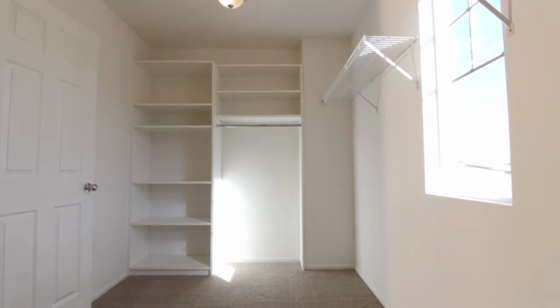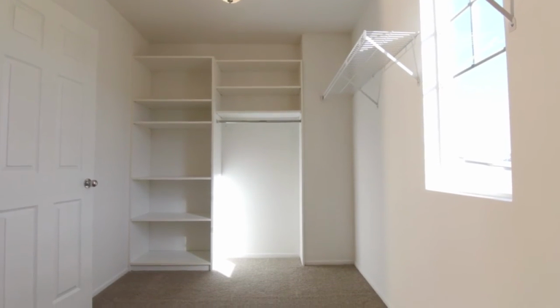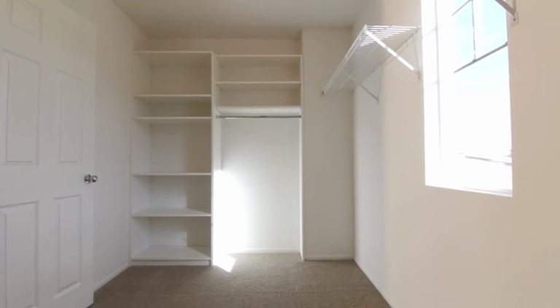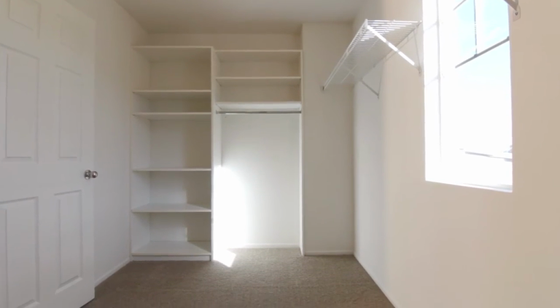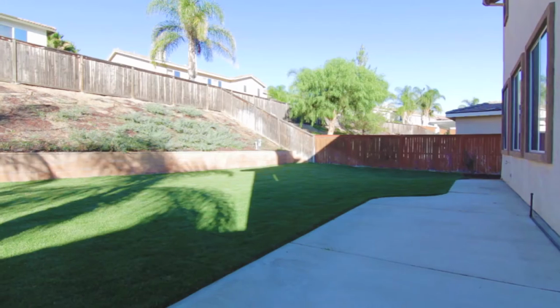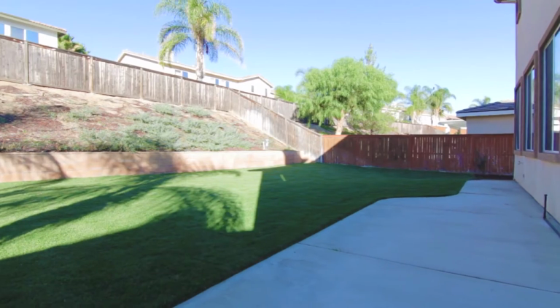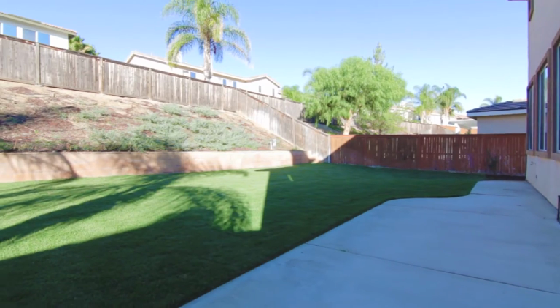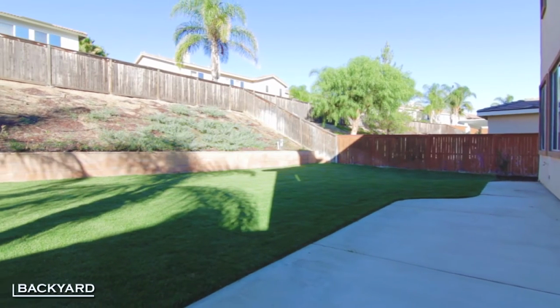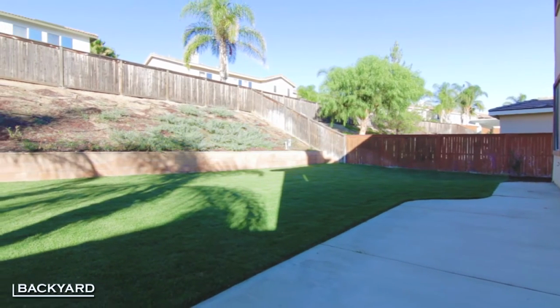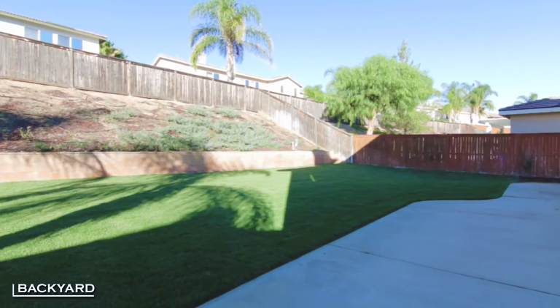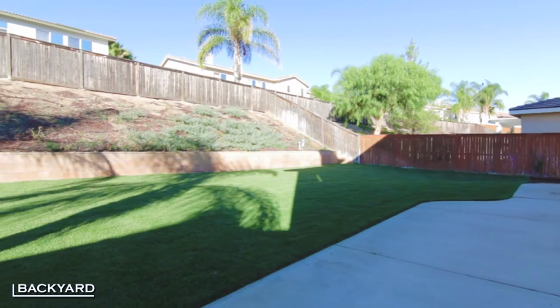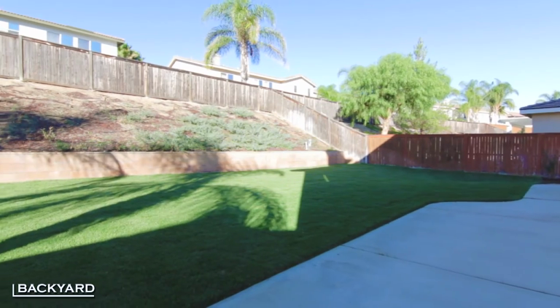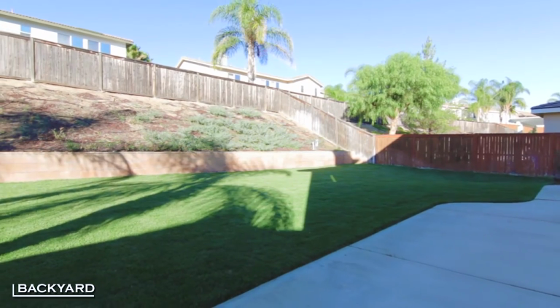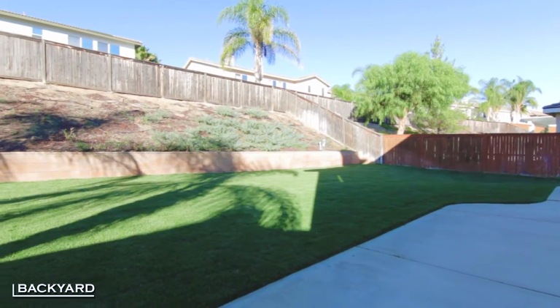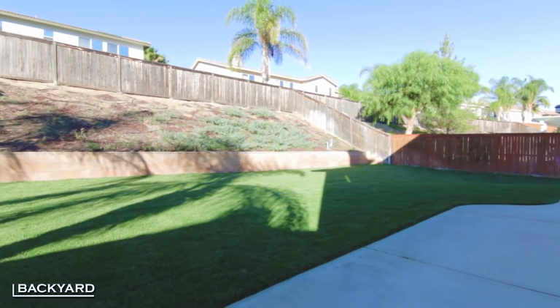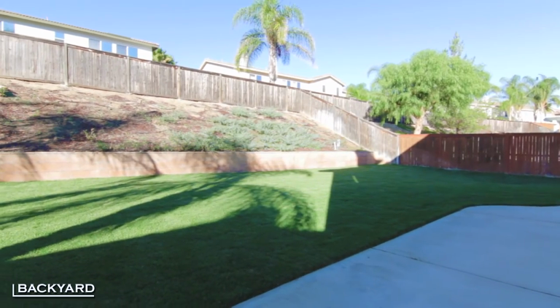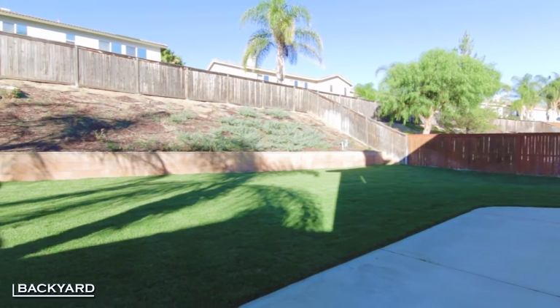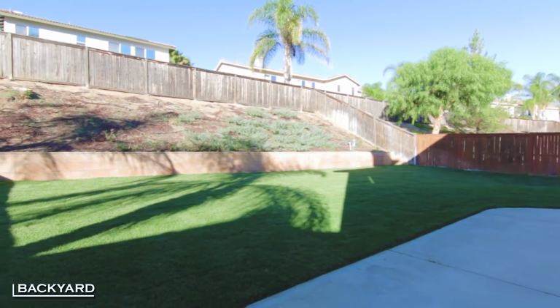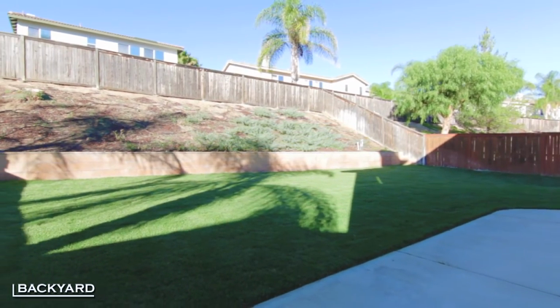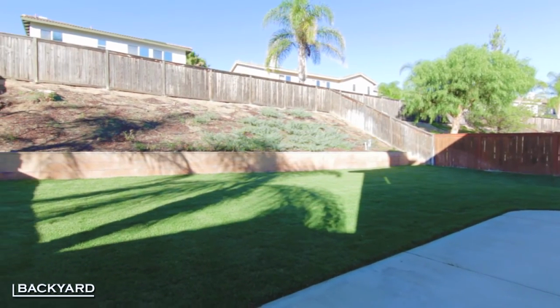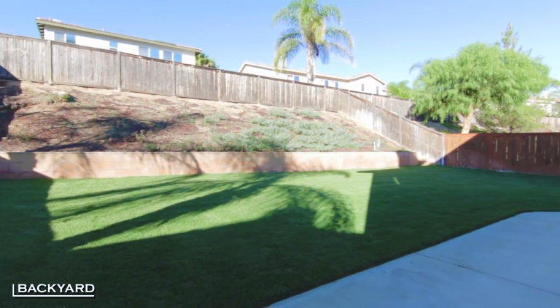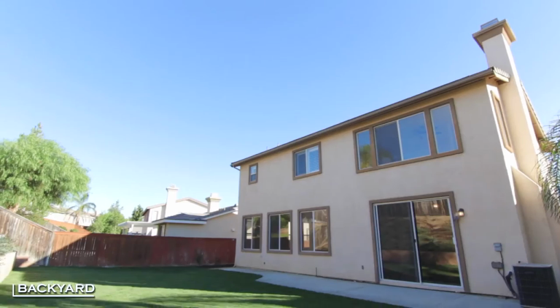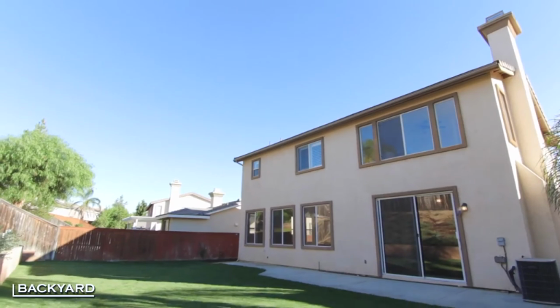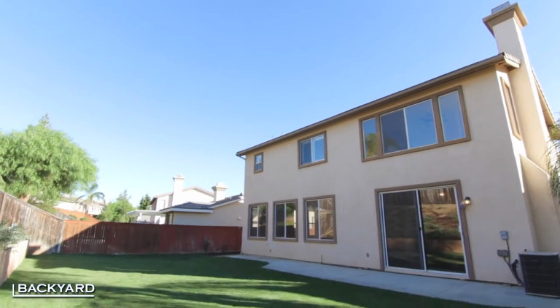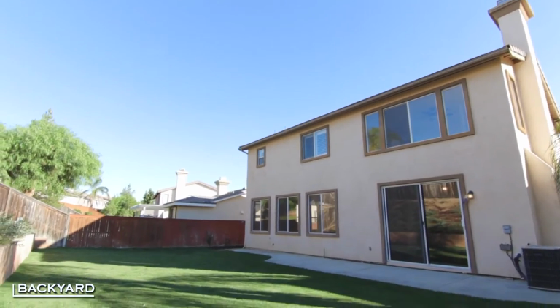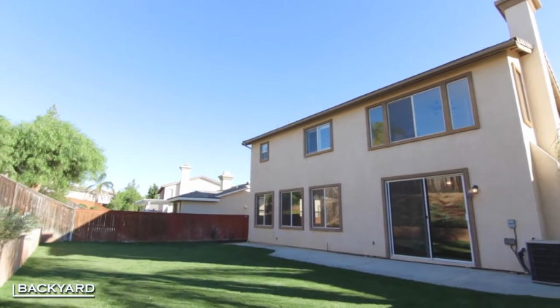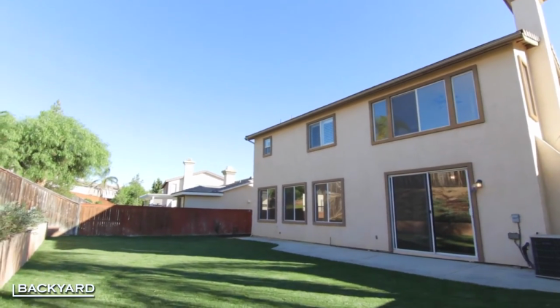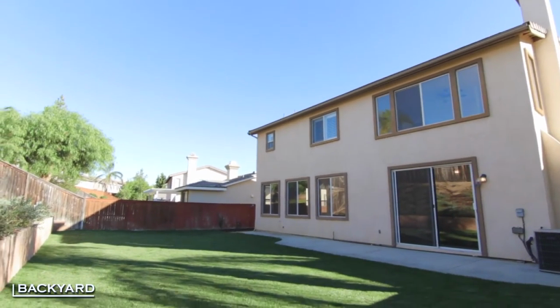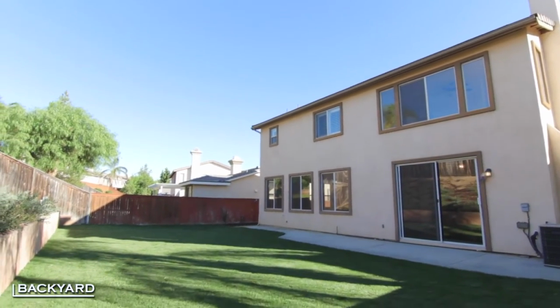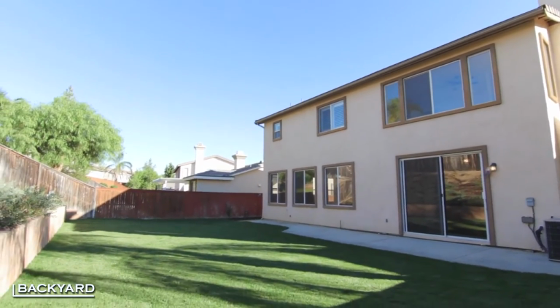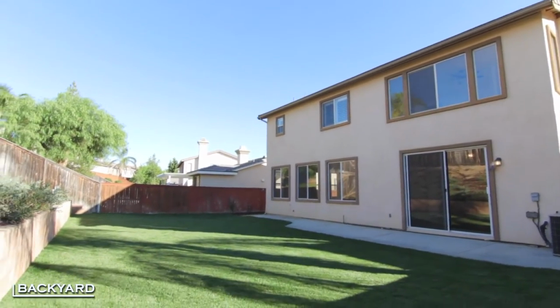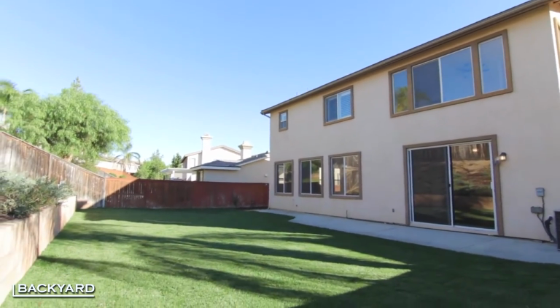The backyard is perfect for entertaining, offering plenty of space for the kids and pets. Fresh sod has been installed to accompany the large patio.